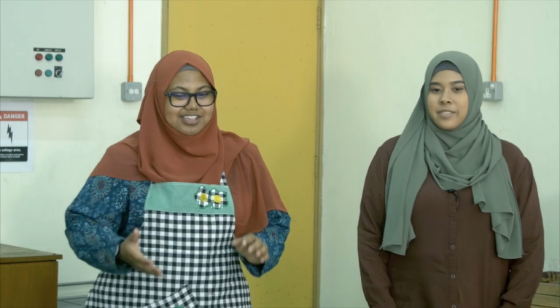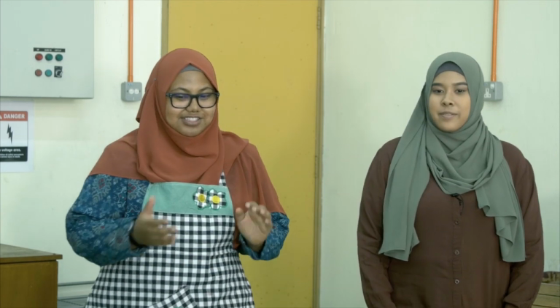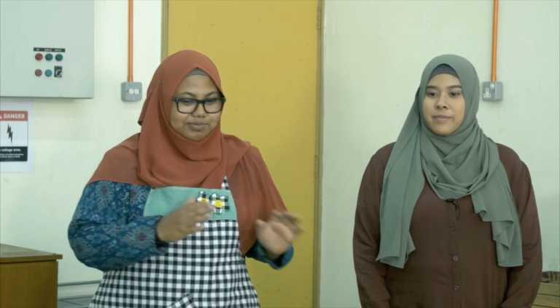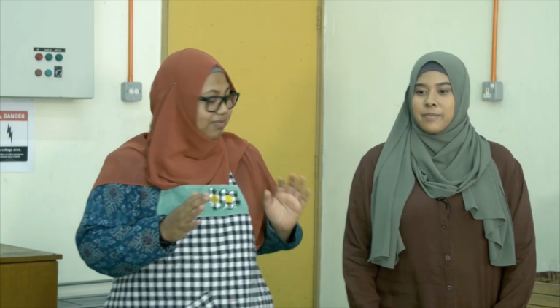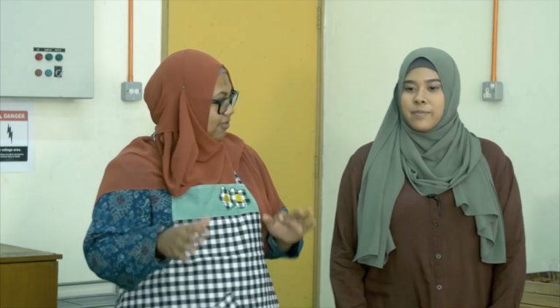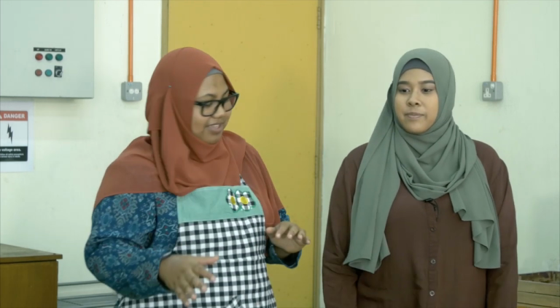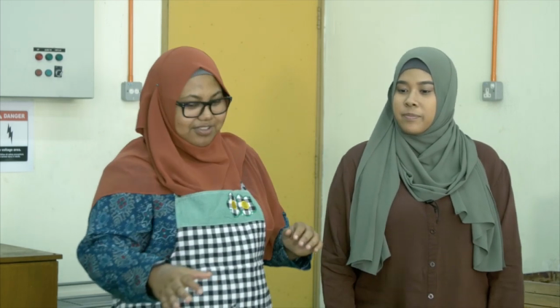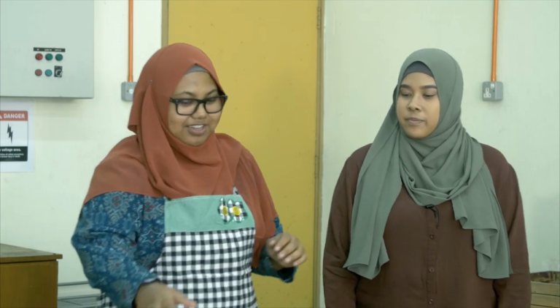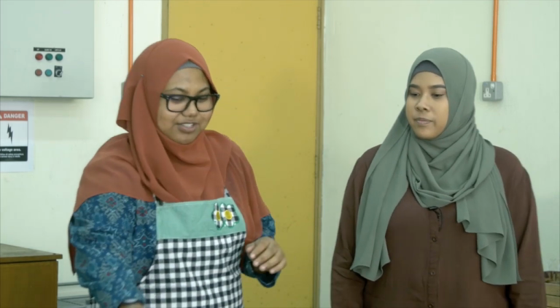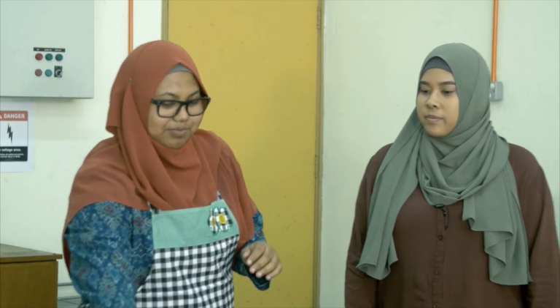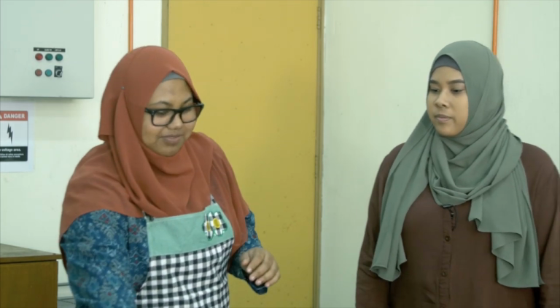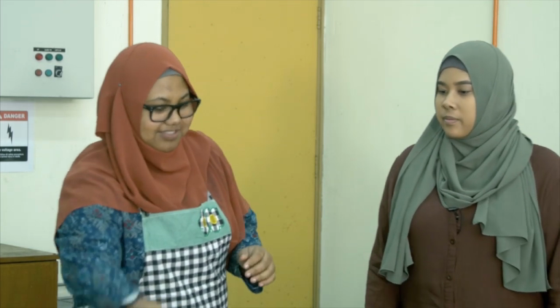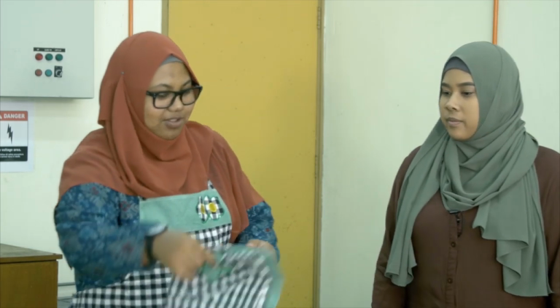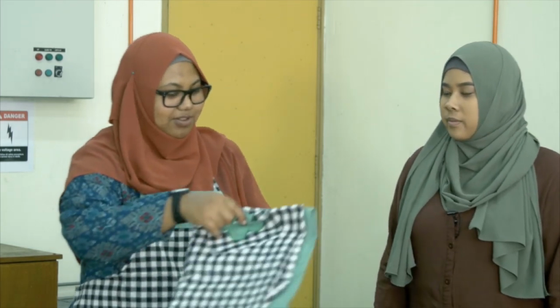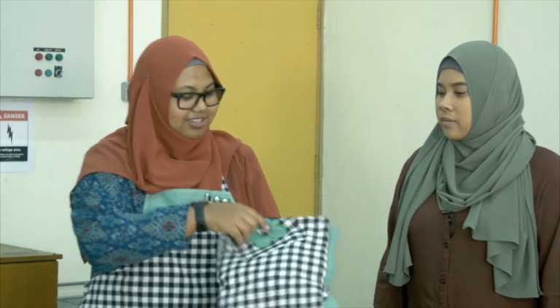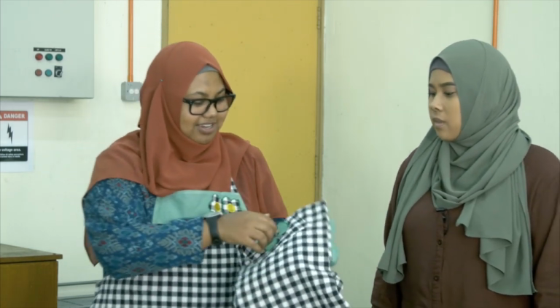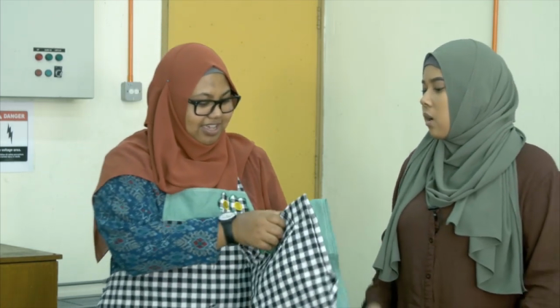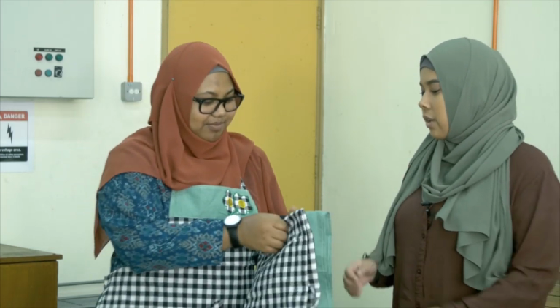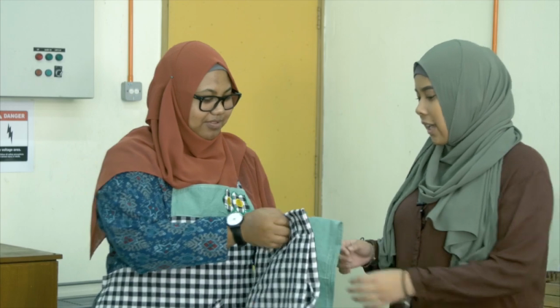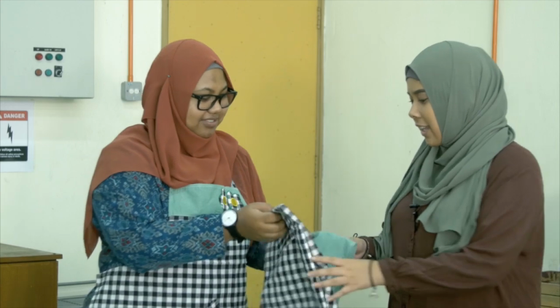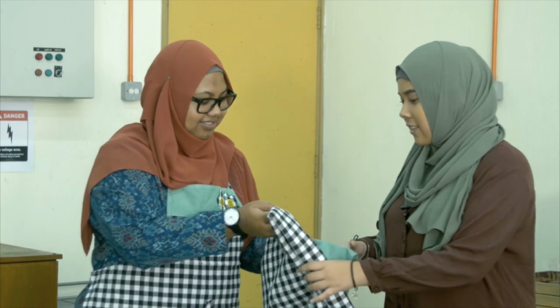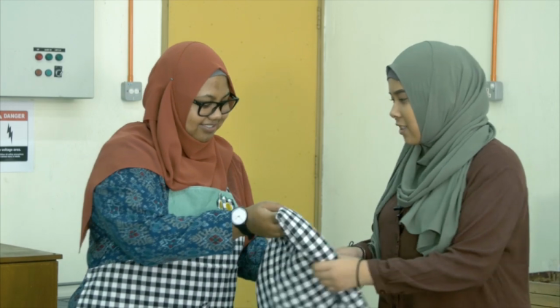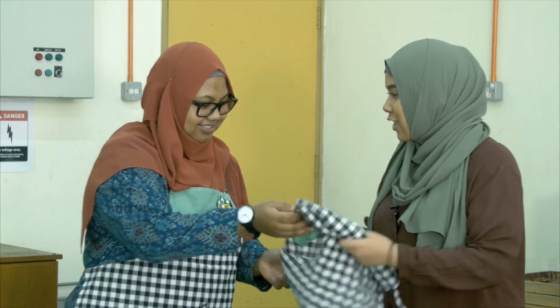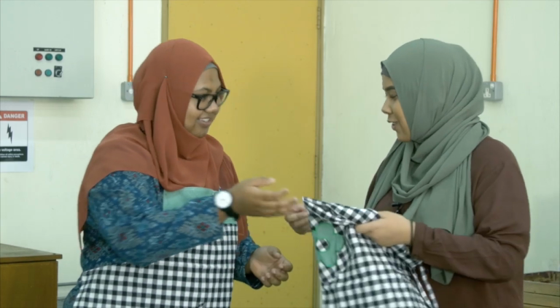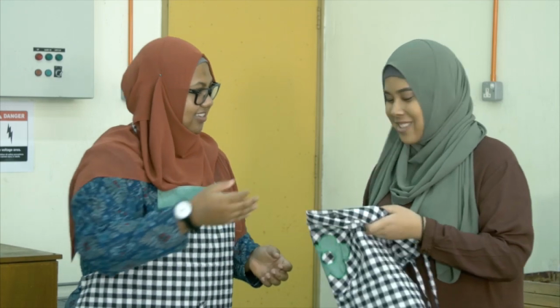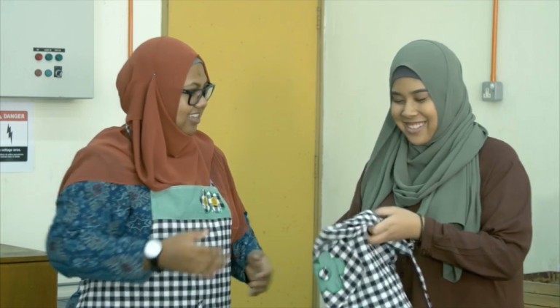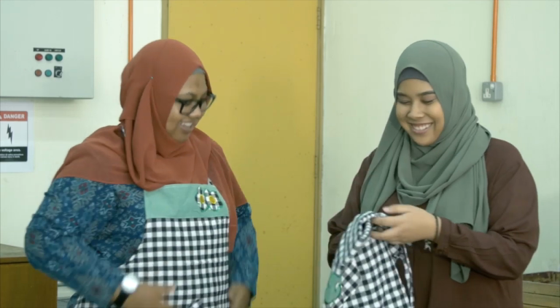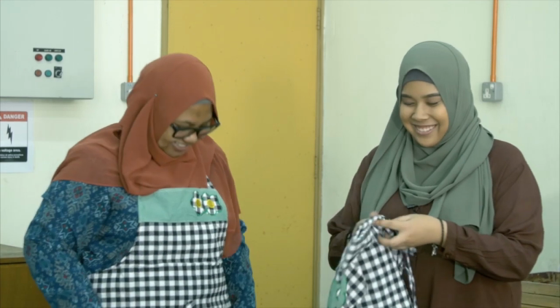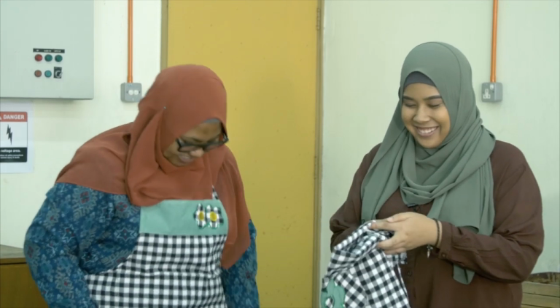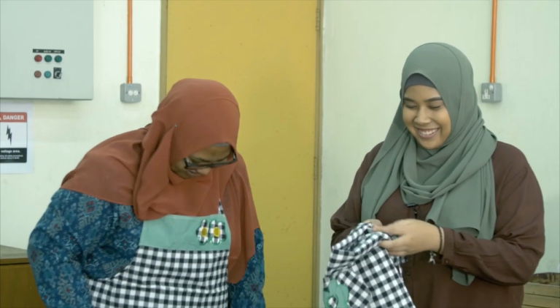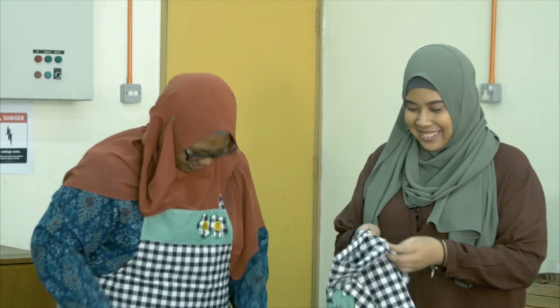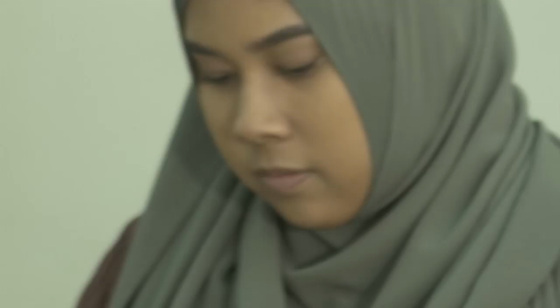But before that, you need to put this on. Okay, just like yours. Yeah, just like mine.